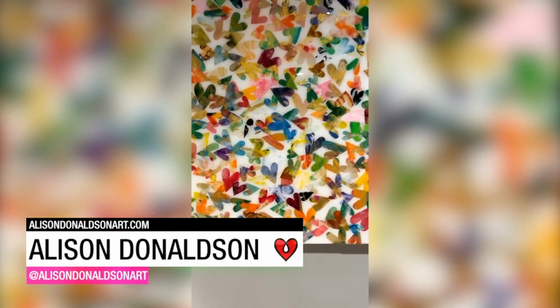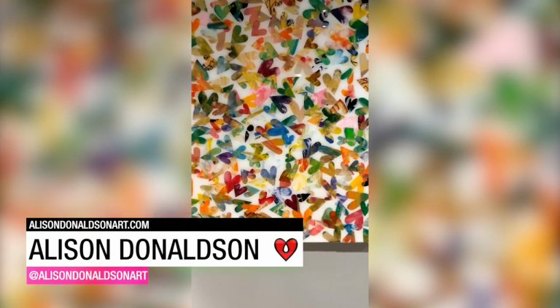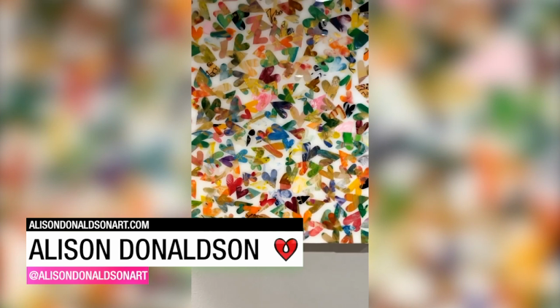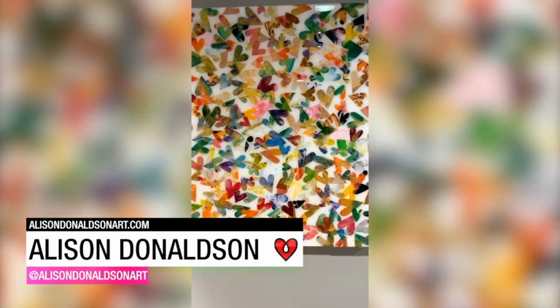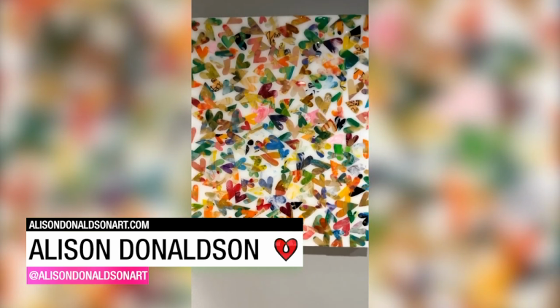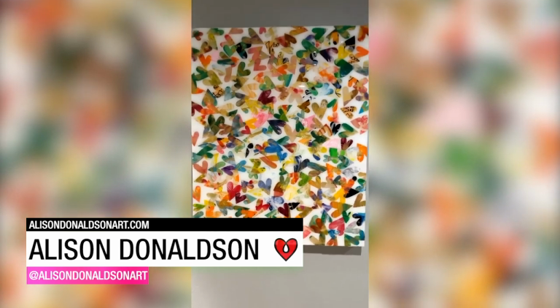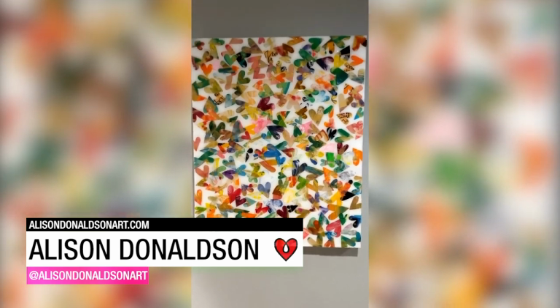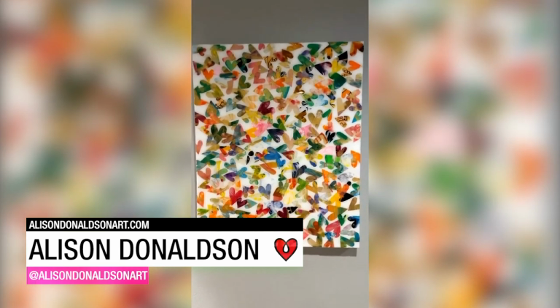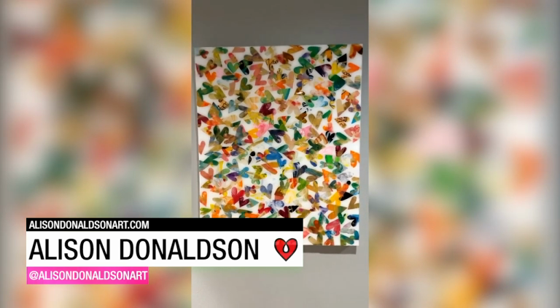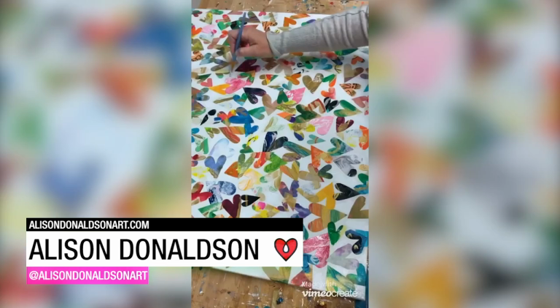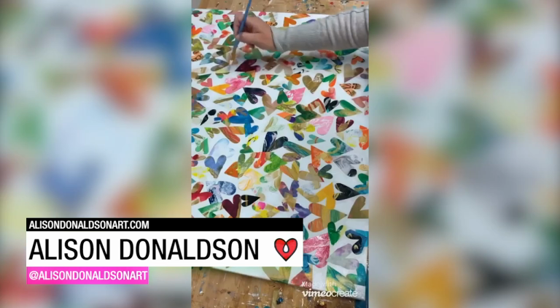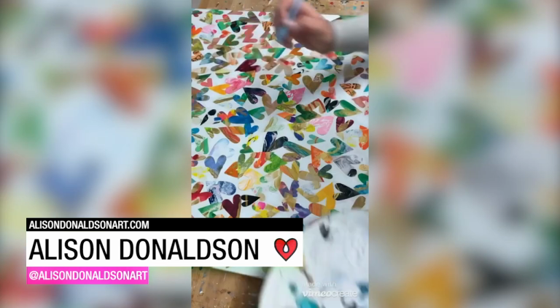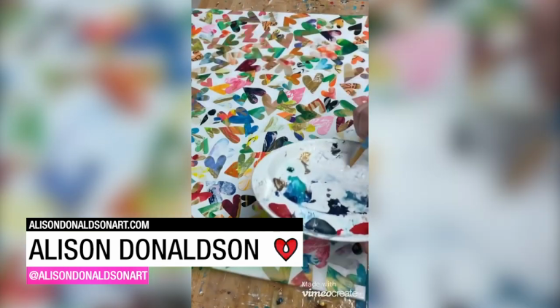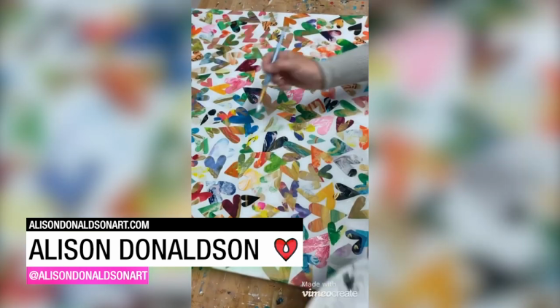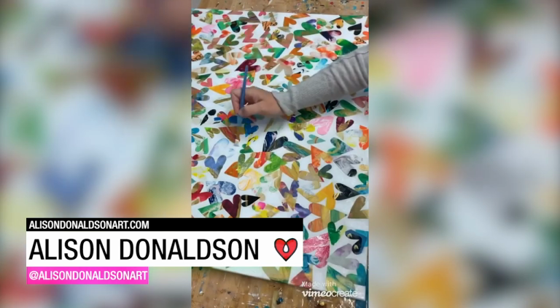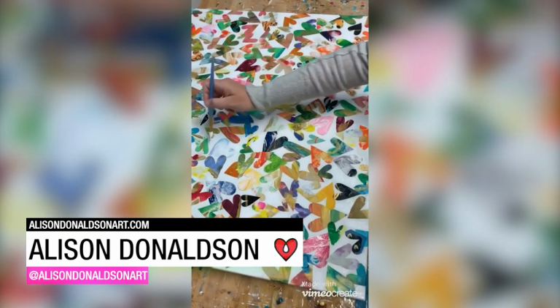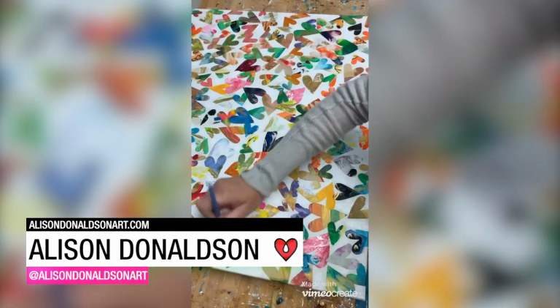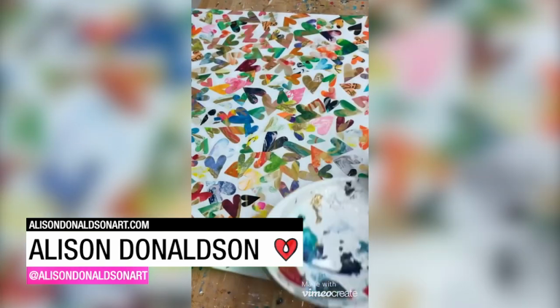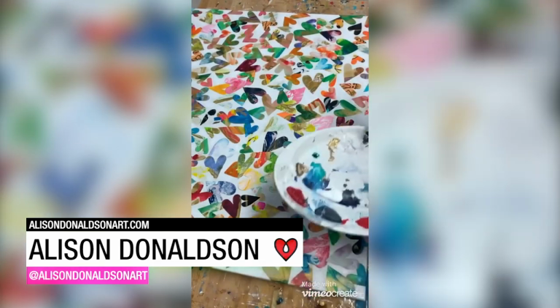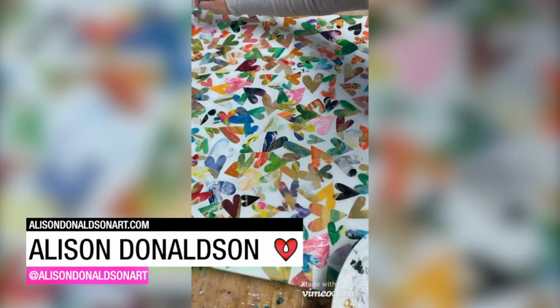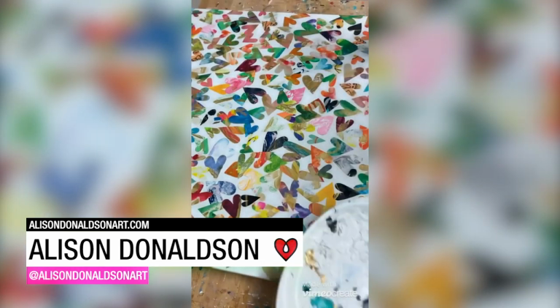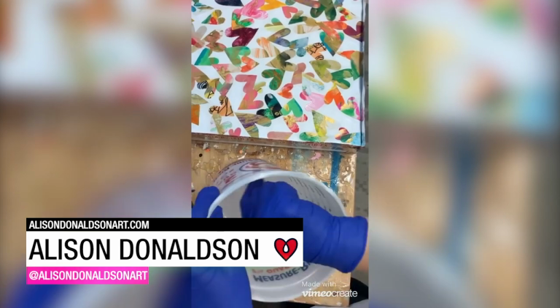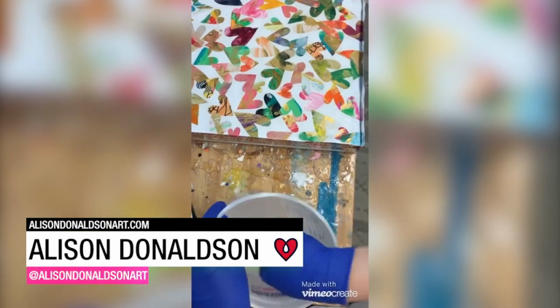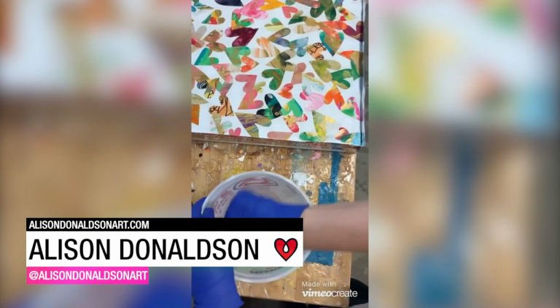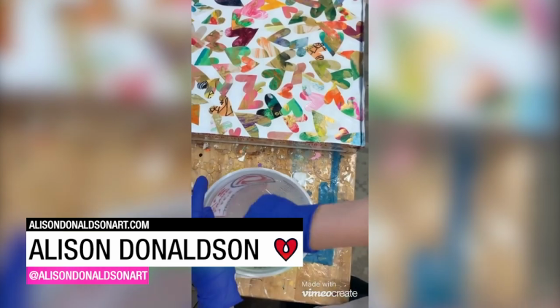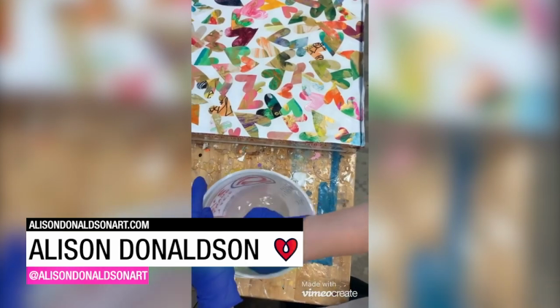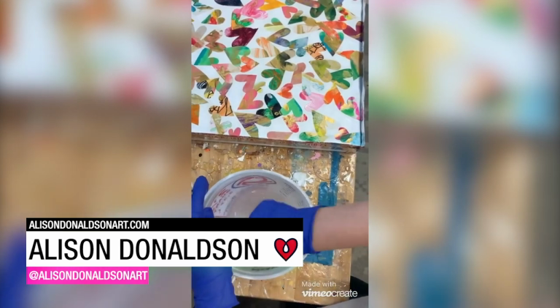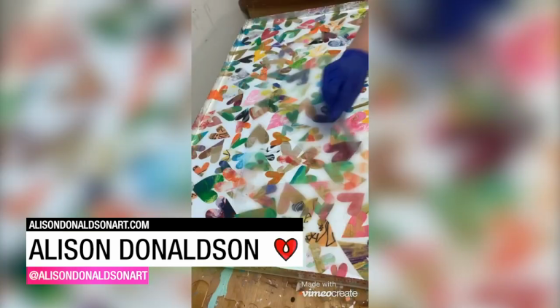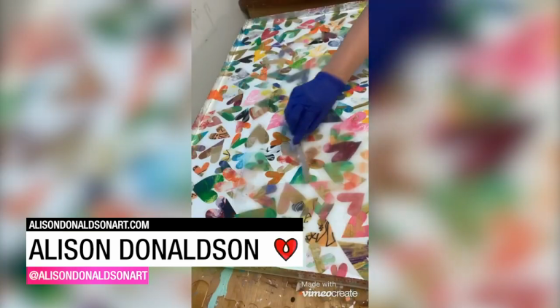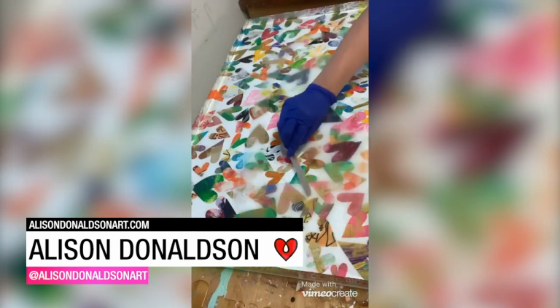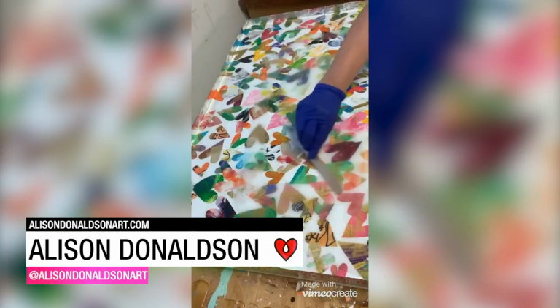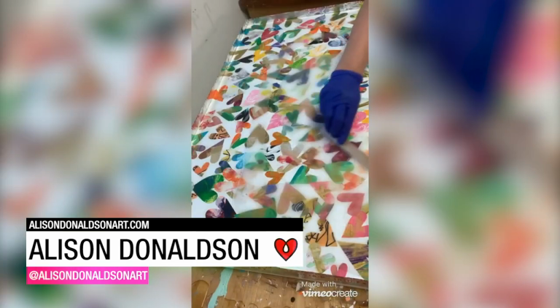Allison Donaldson used three layers of paper hearts and art resin to create this mixed media collage.